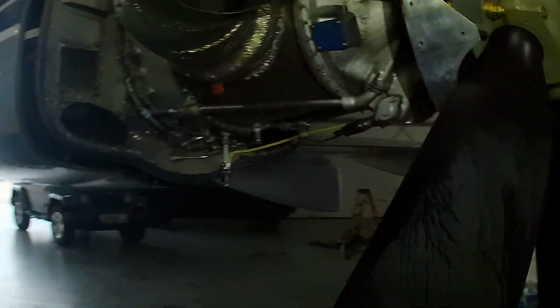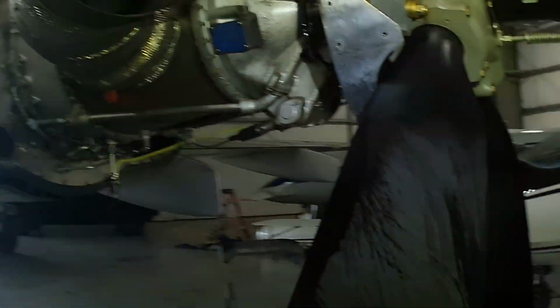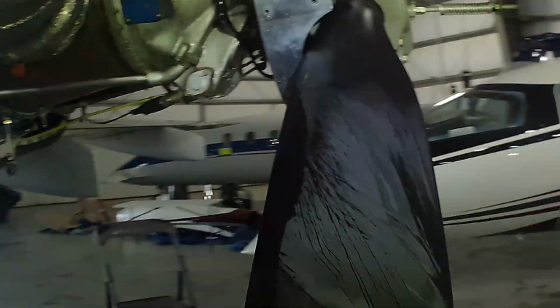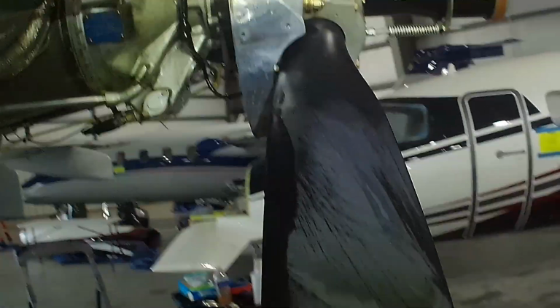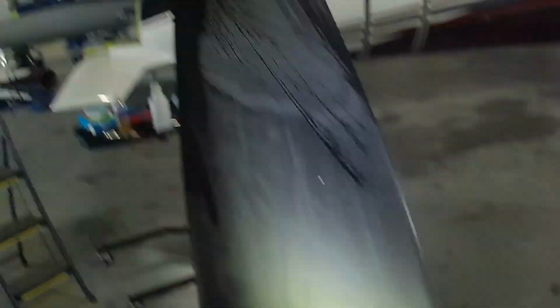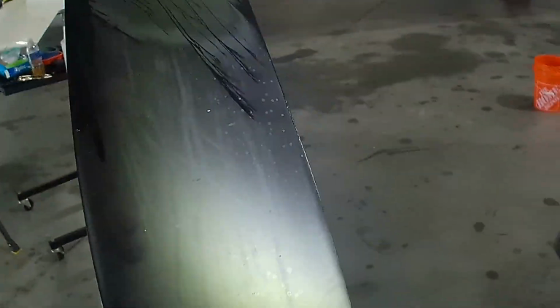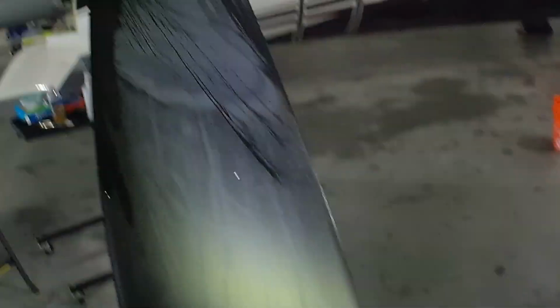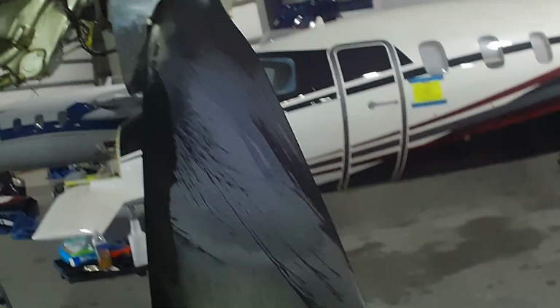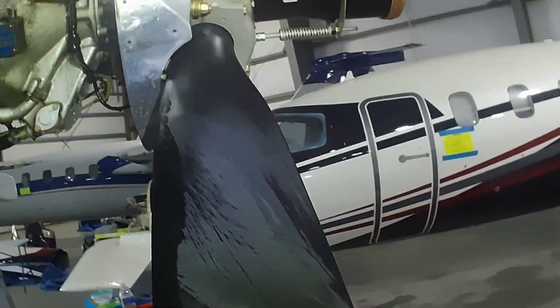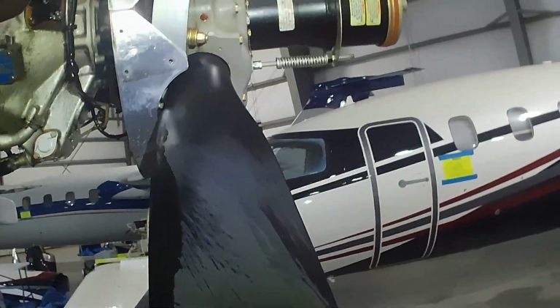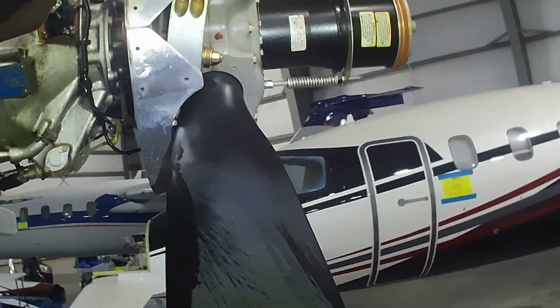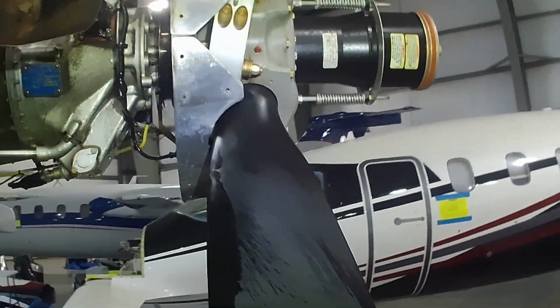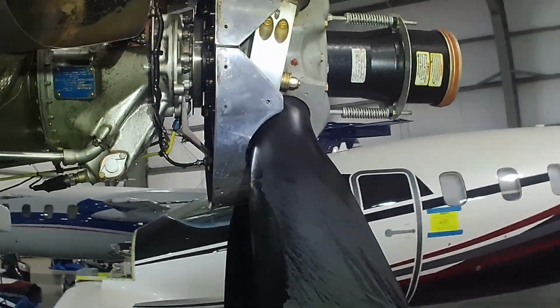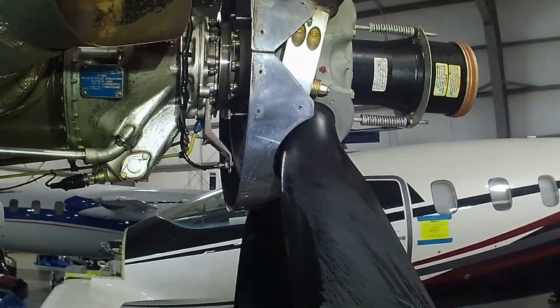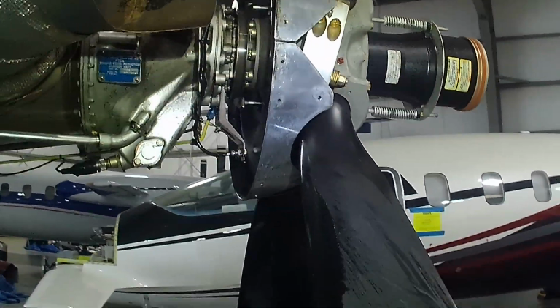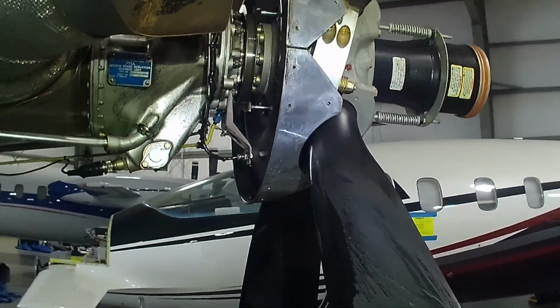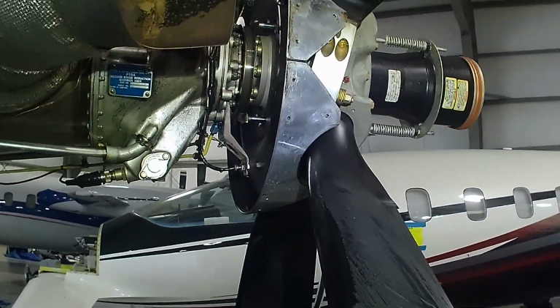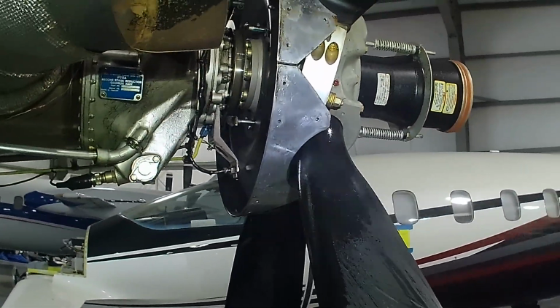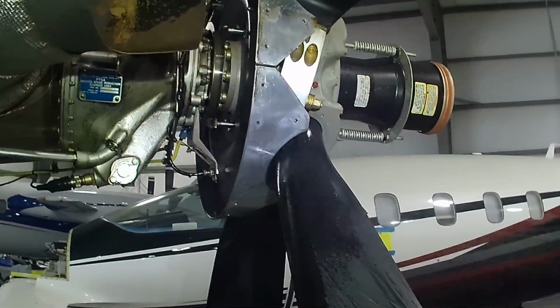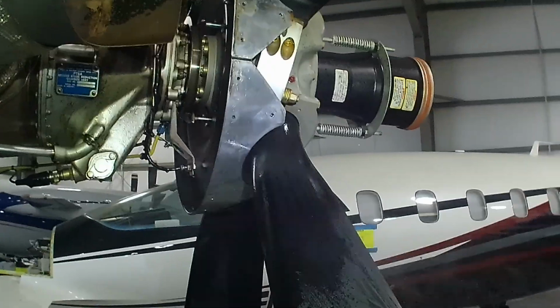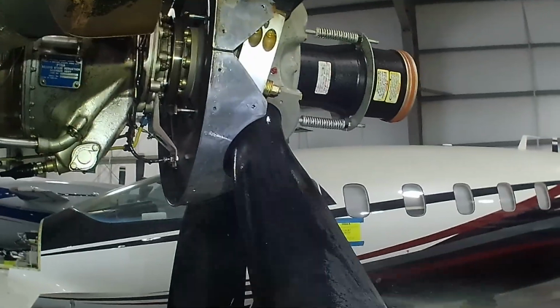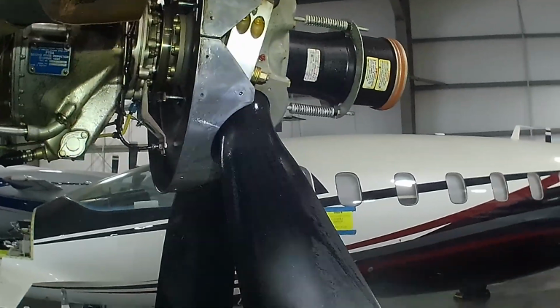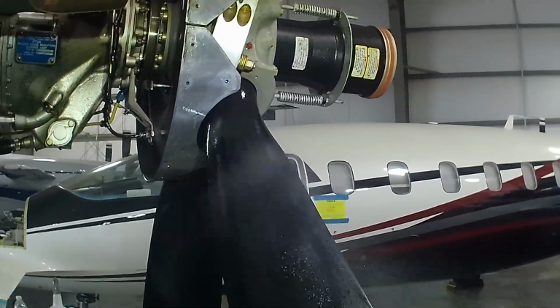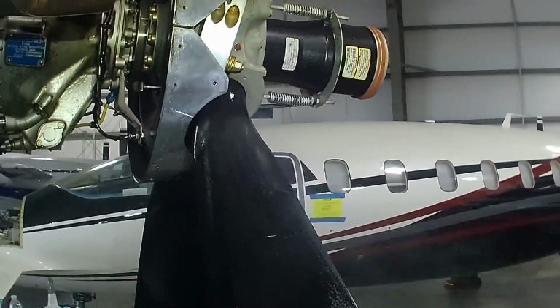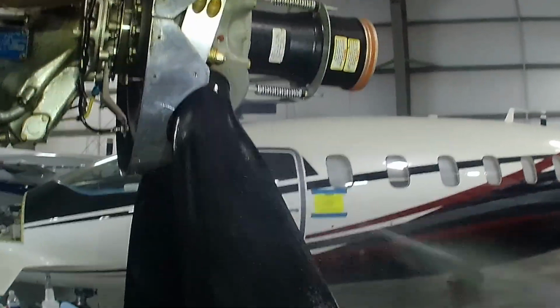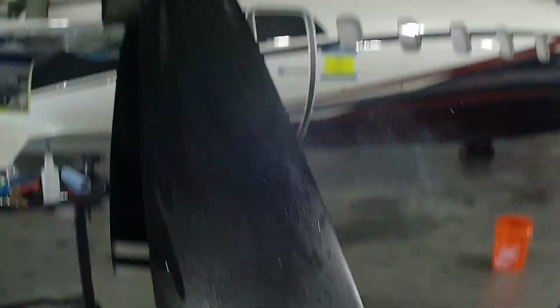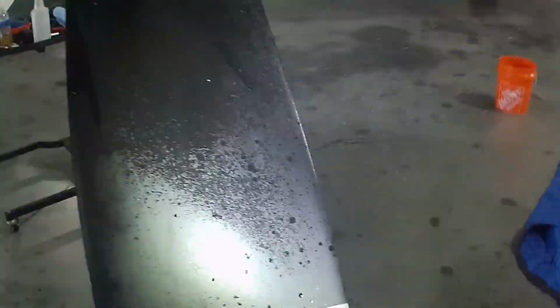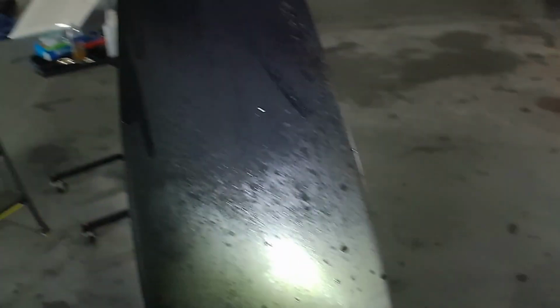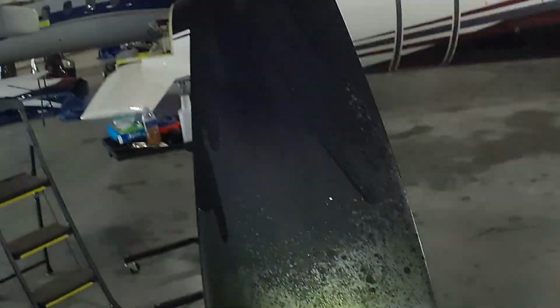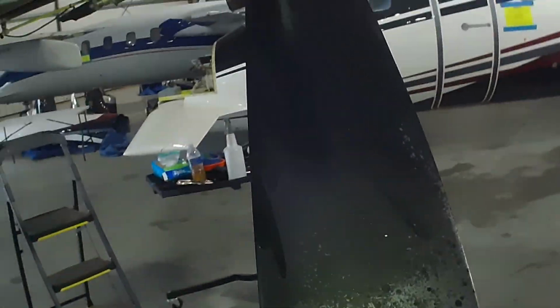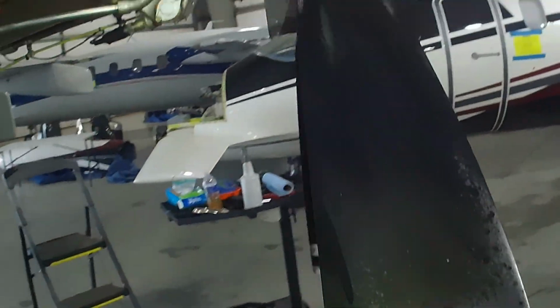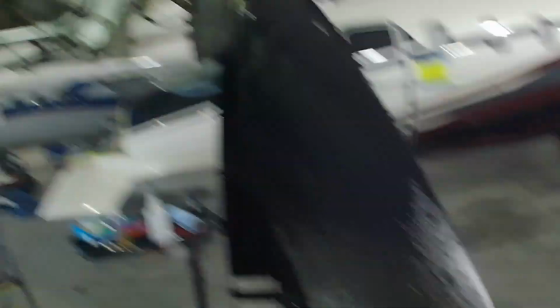Use caution around the decals, especially if they are already peeling up, as the cleaning procedure will accelerate their decay. Standing inboard of the propeller puts you on the dirtier side — be prepared for a little extra elbow grease and maybe some Scotch Brite.